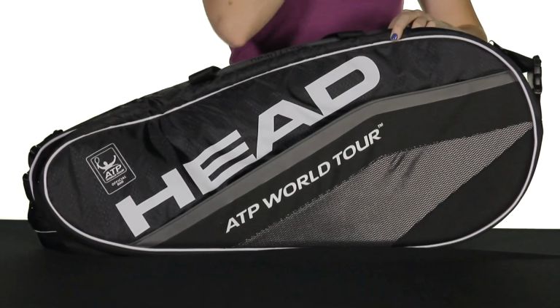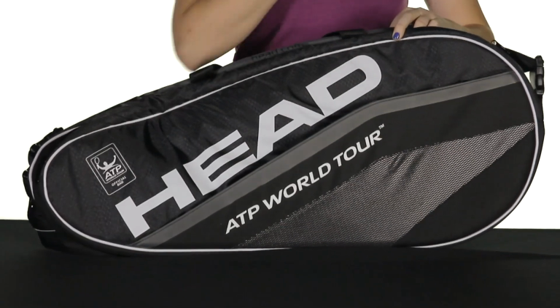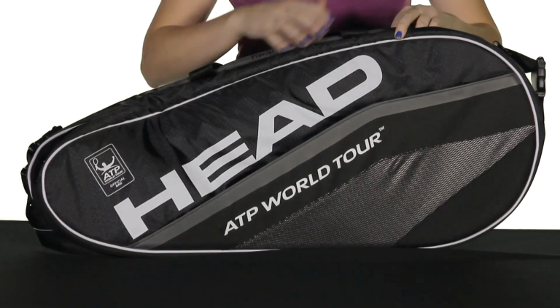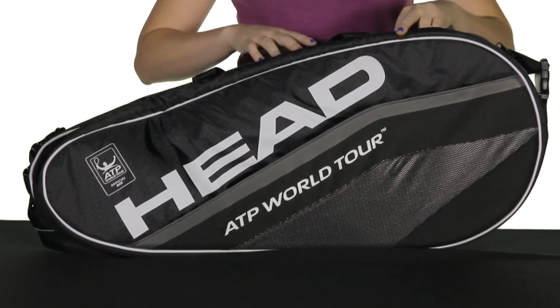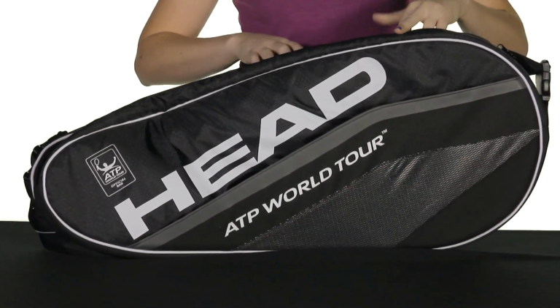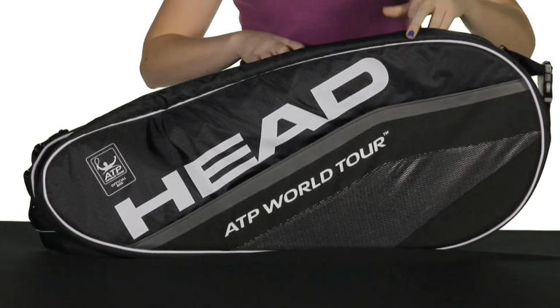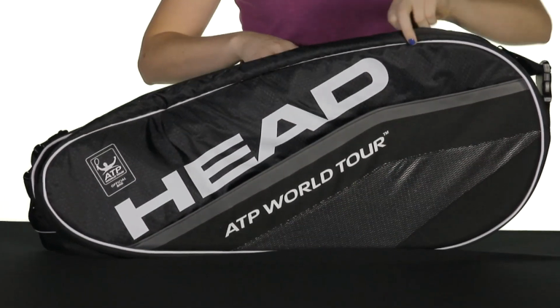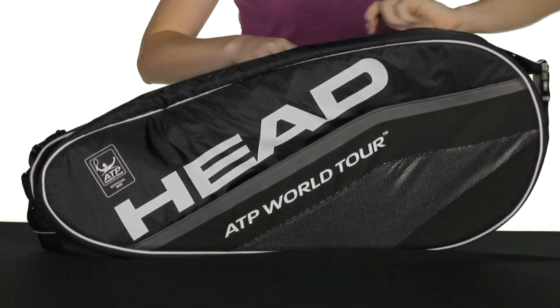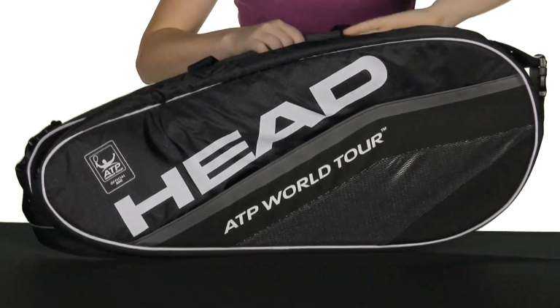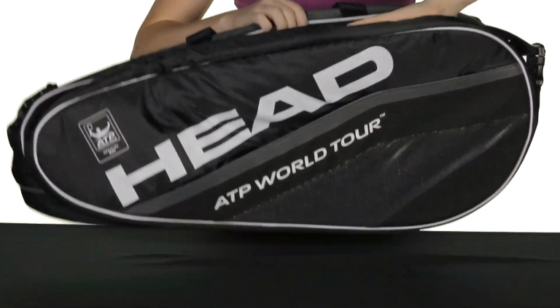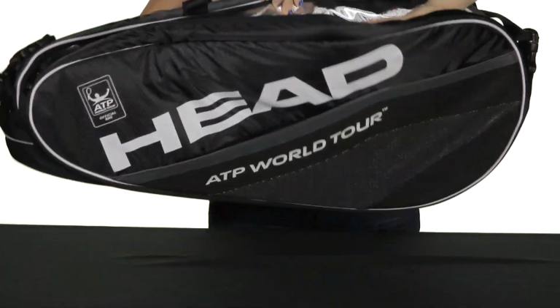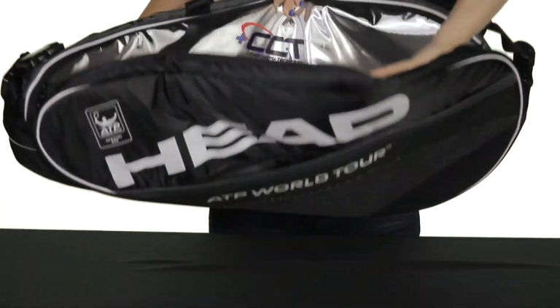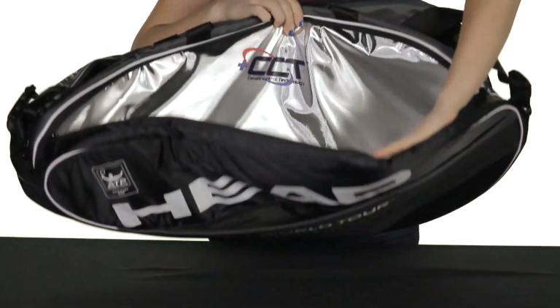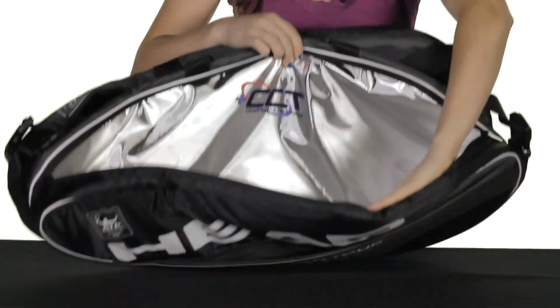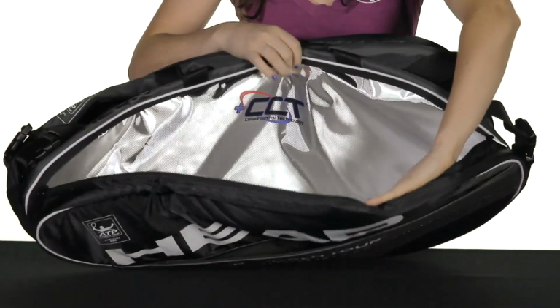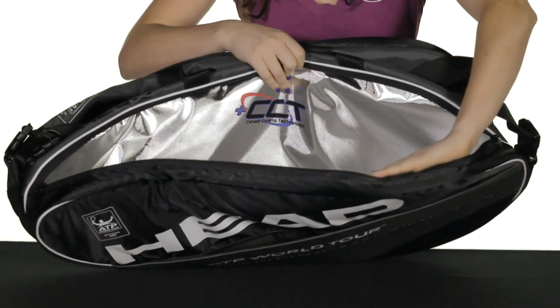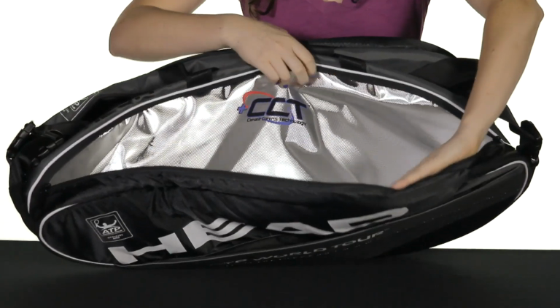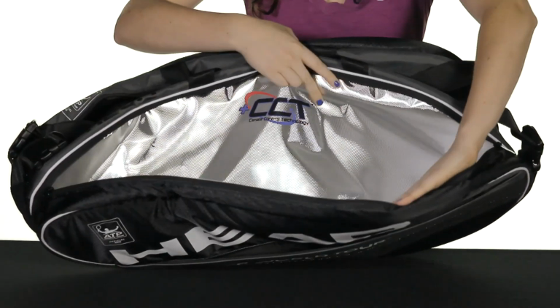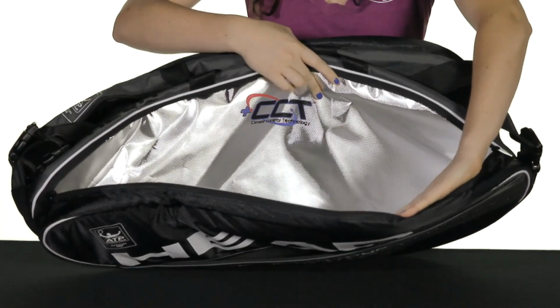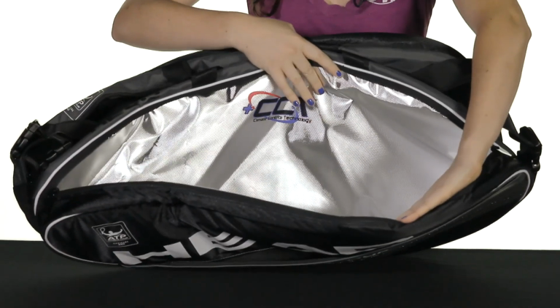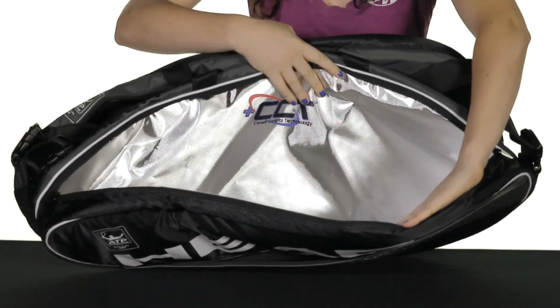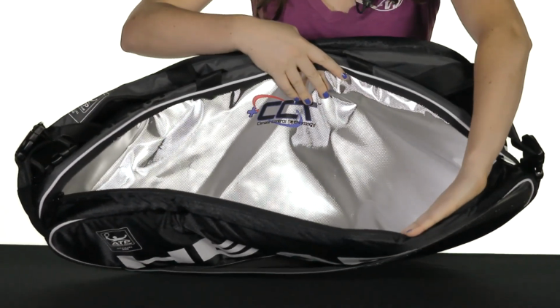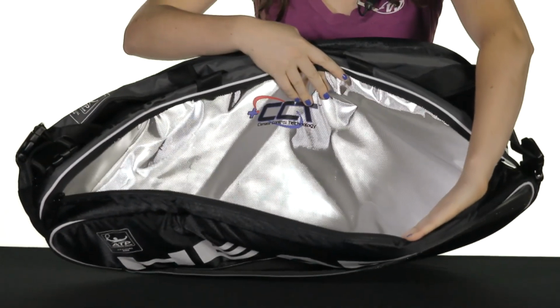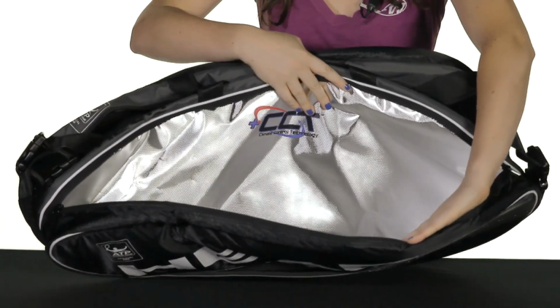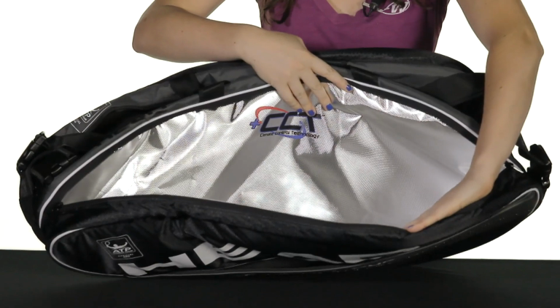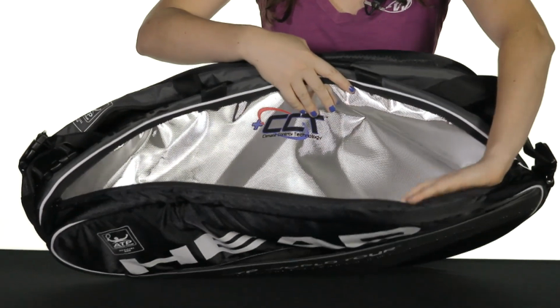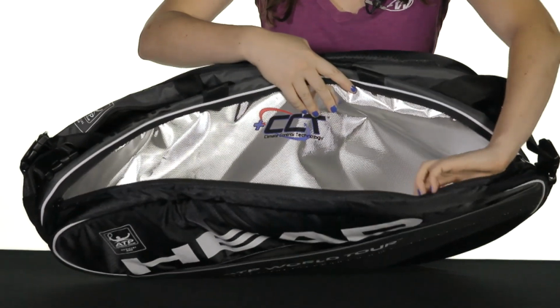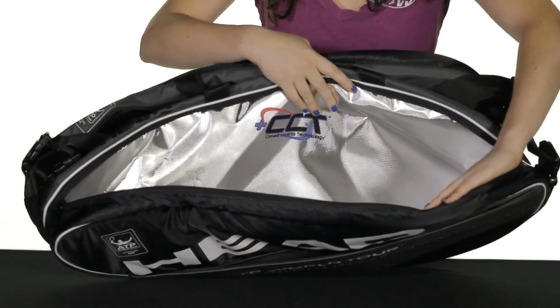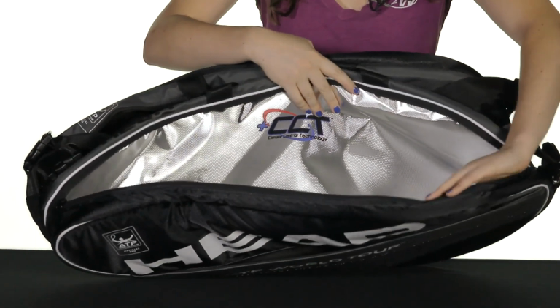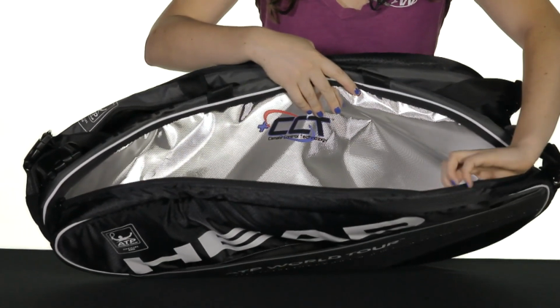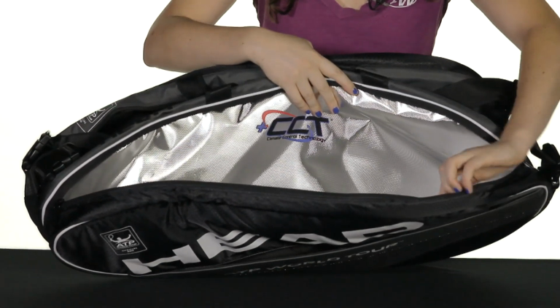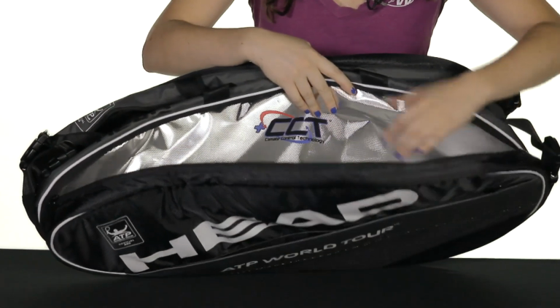There are three main compartments to the bag. The first one opens up and as you can see it has a climacool lining to protect your rackets from the heat.